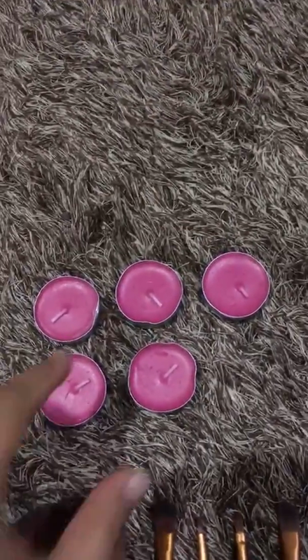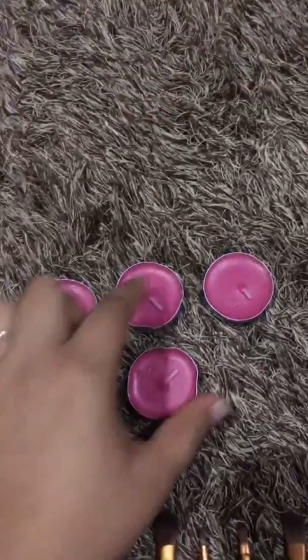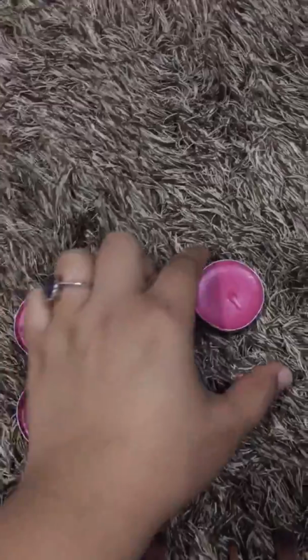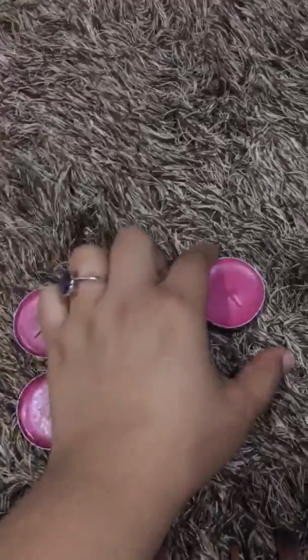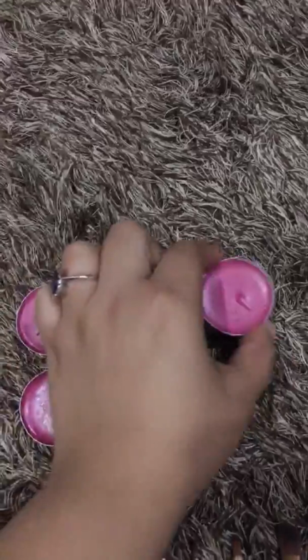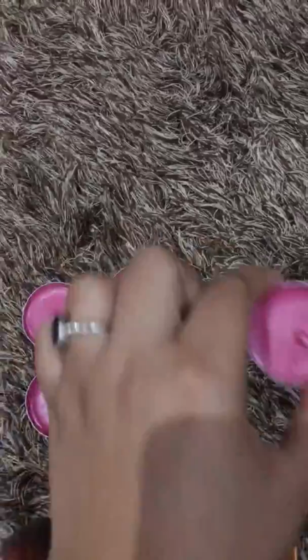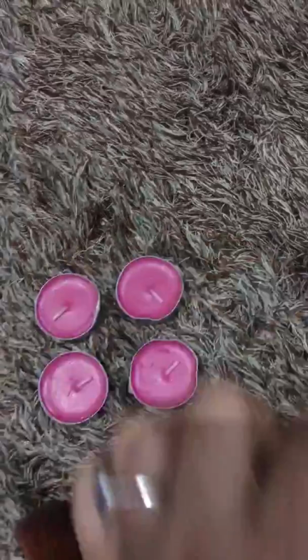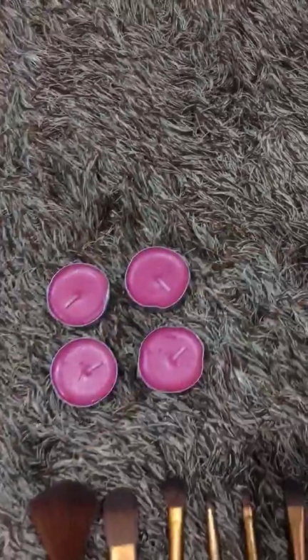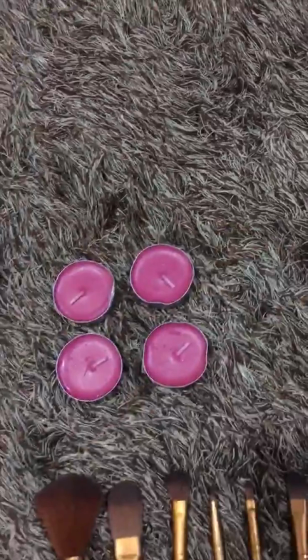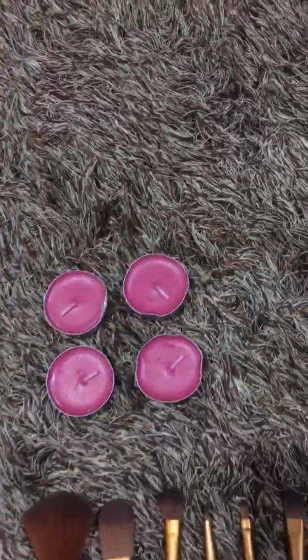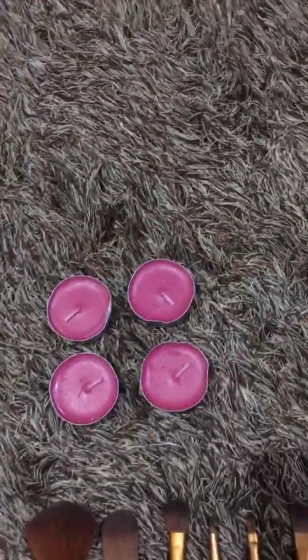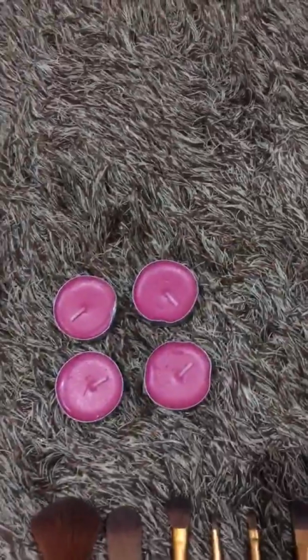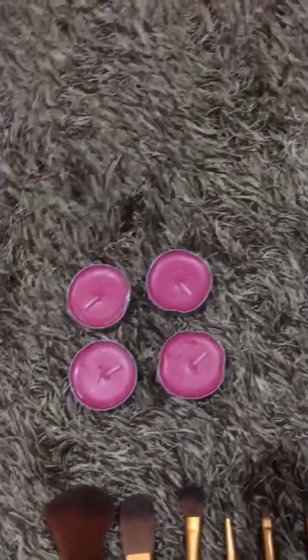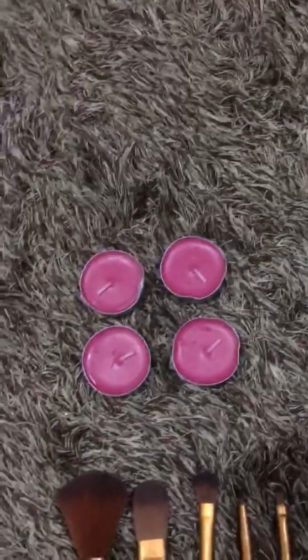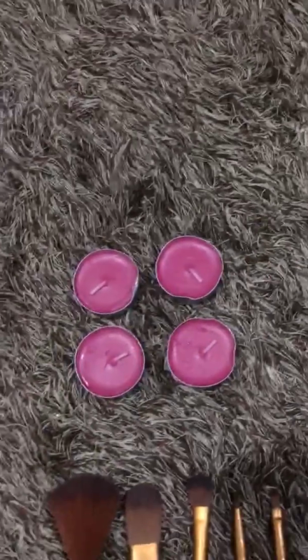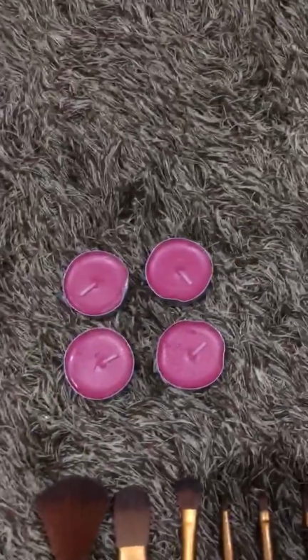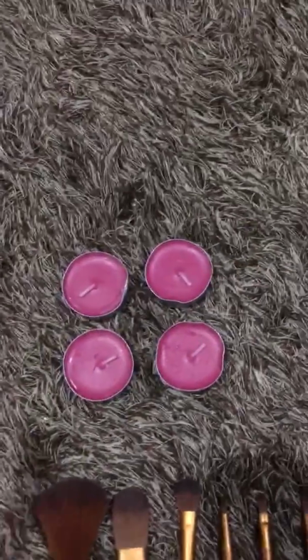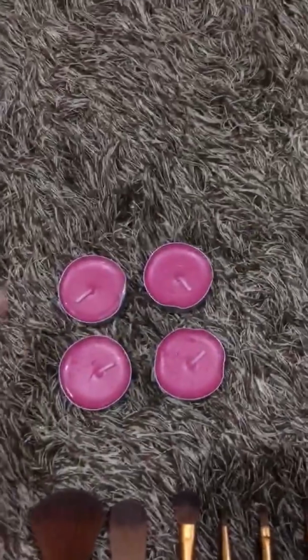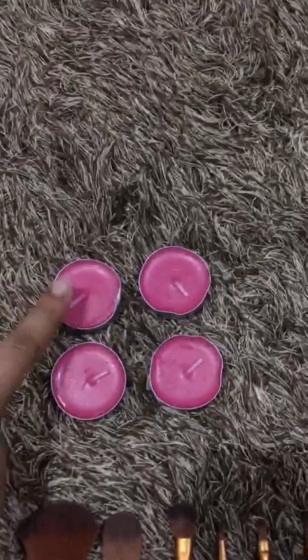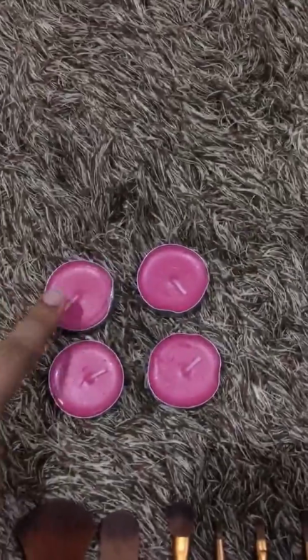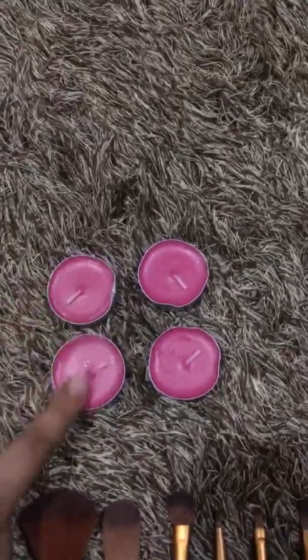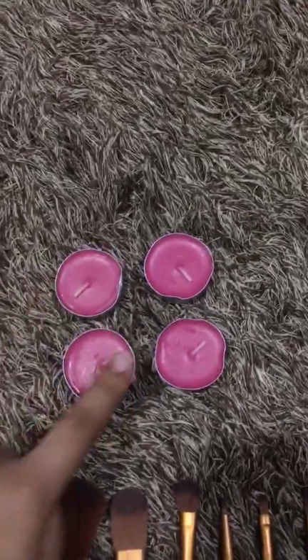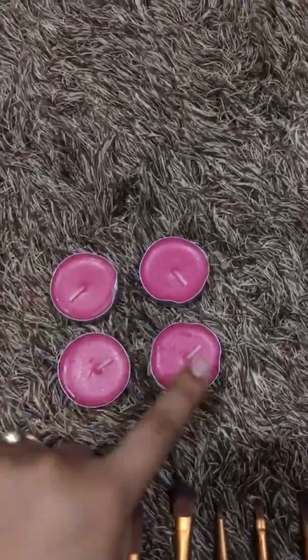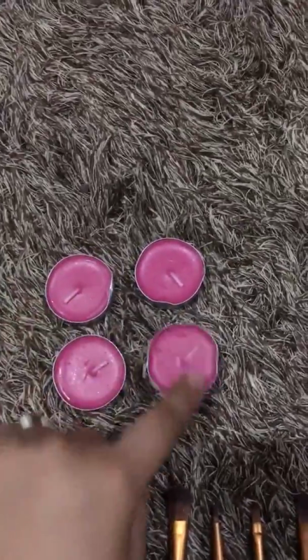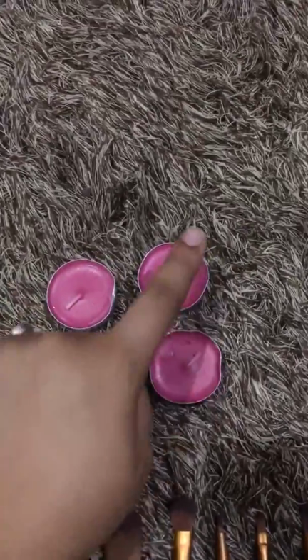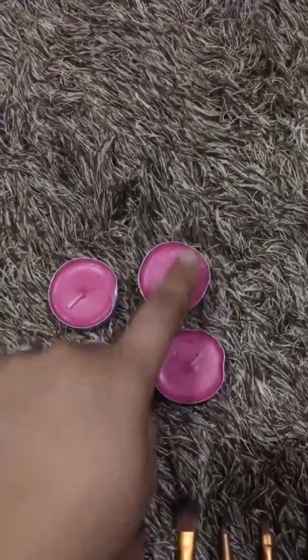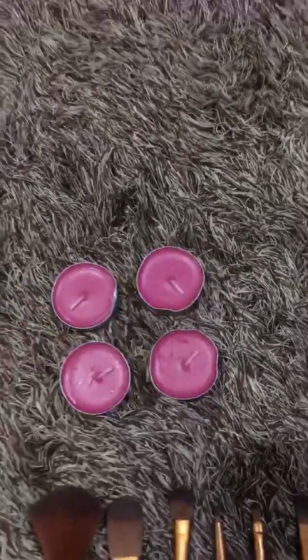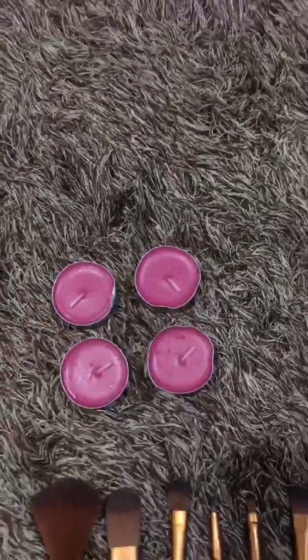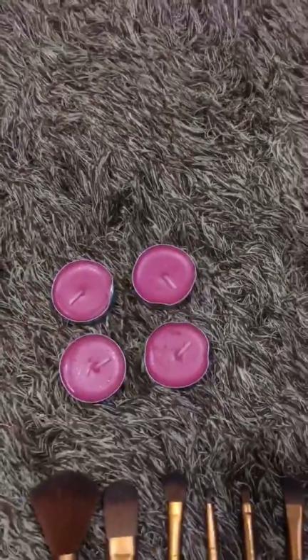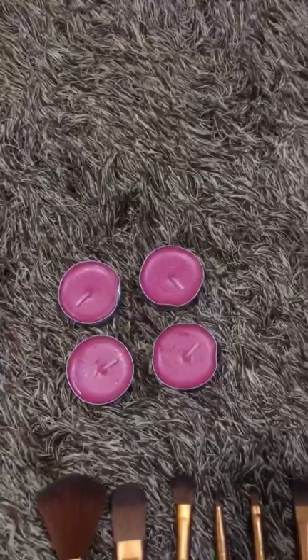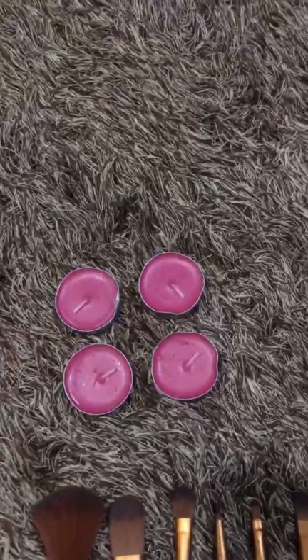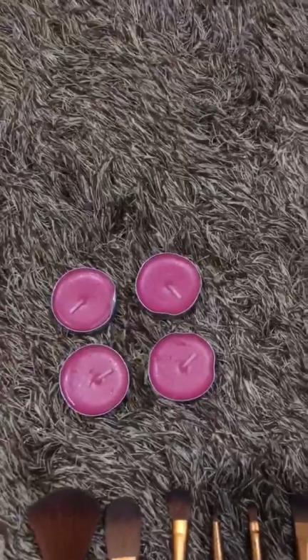Then remove one more. One, two, three, four. One, two, three, four. Four left.